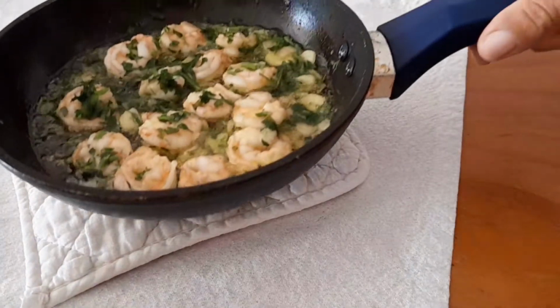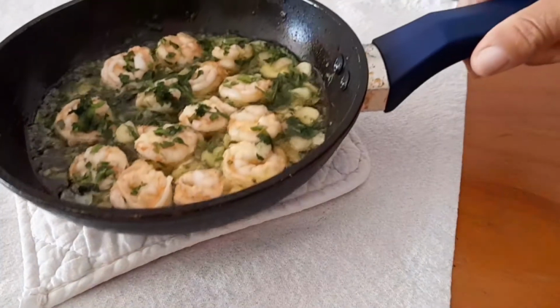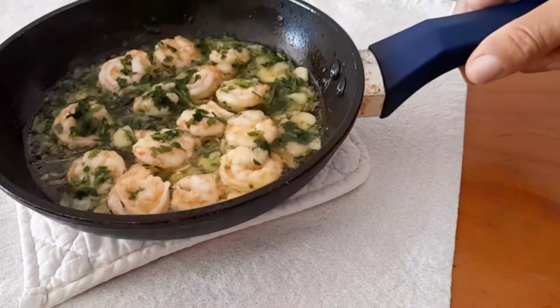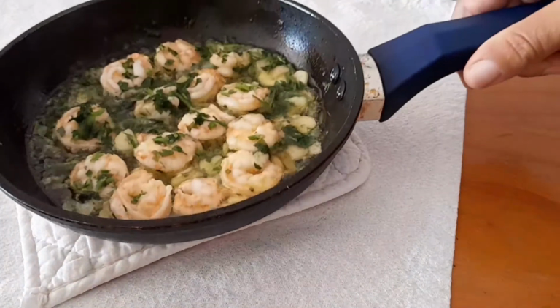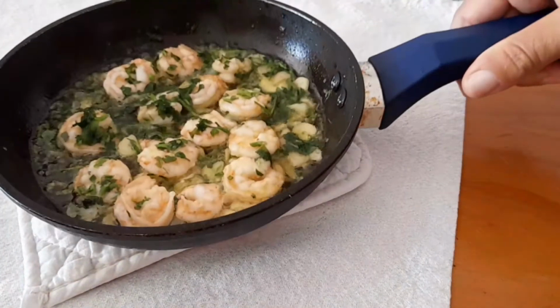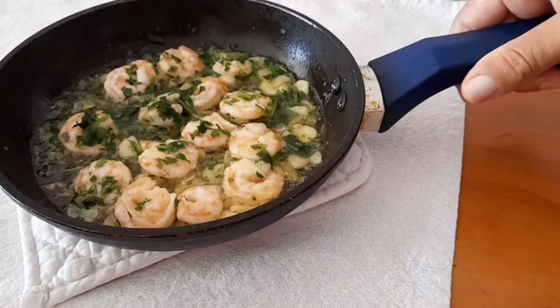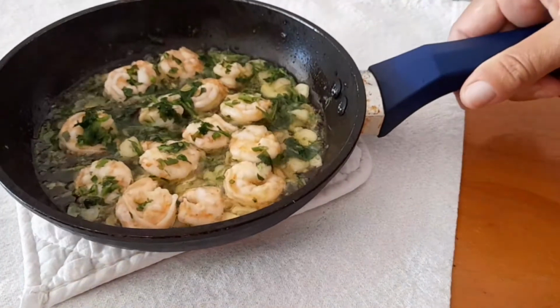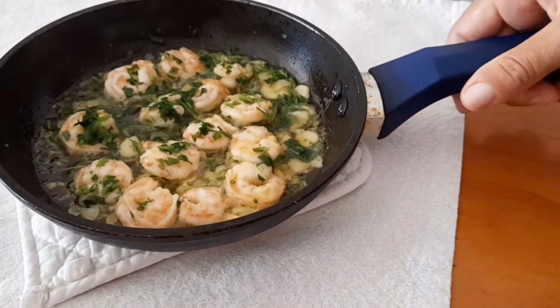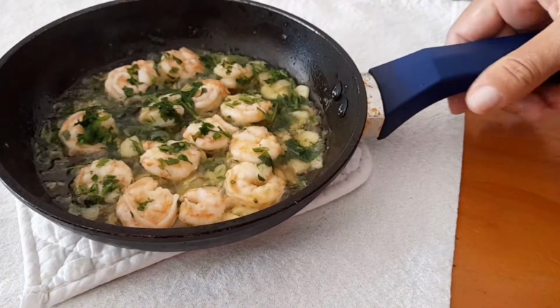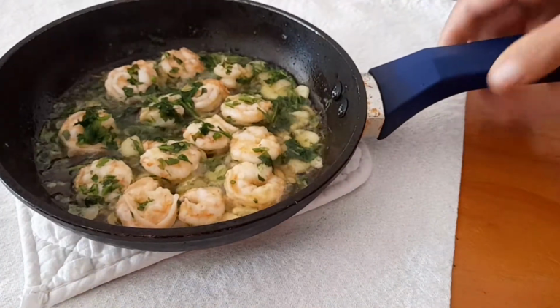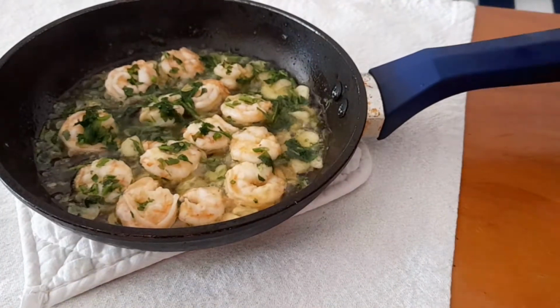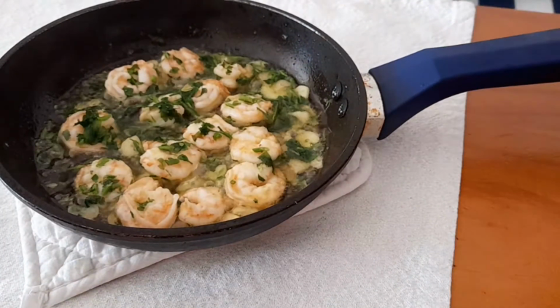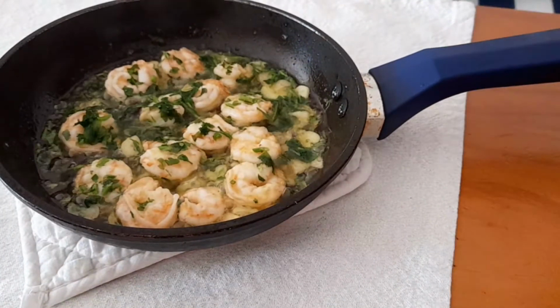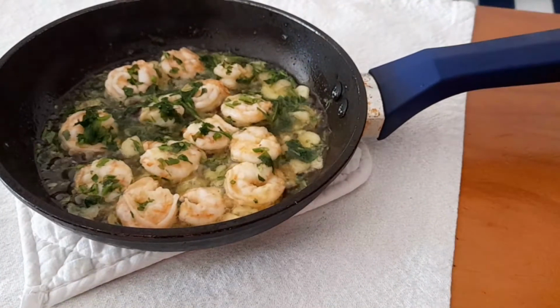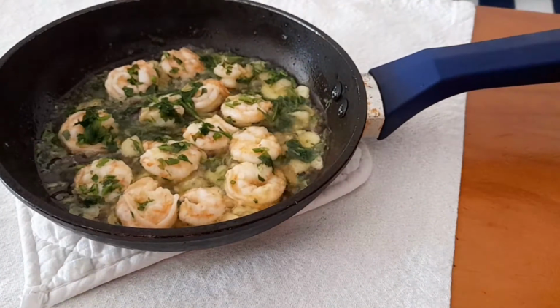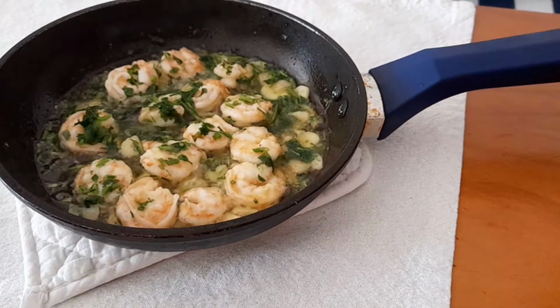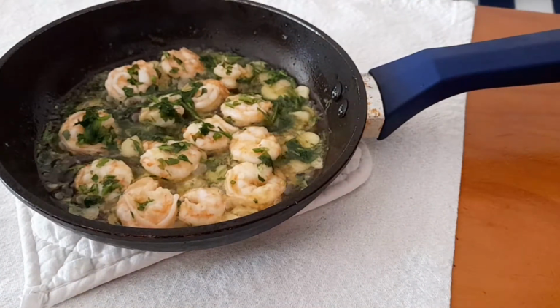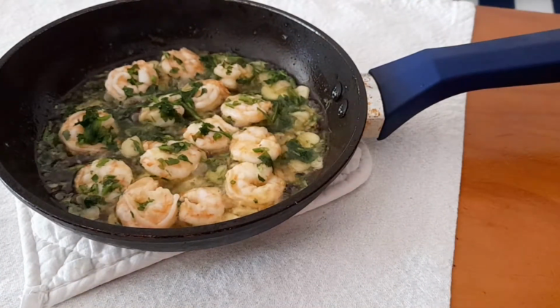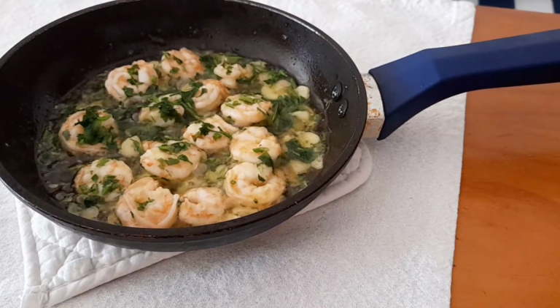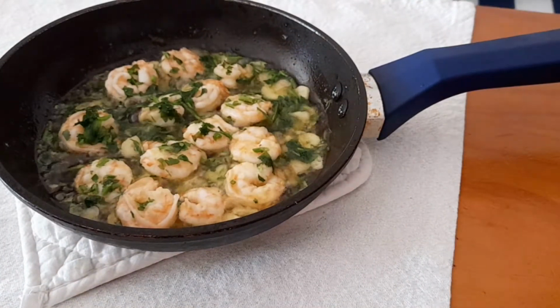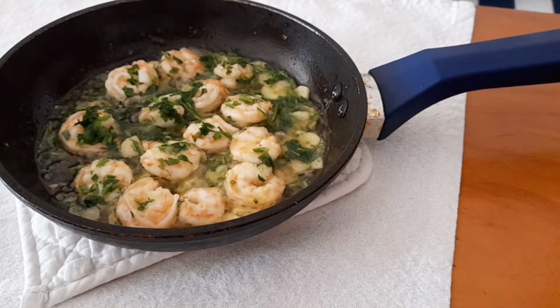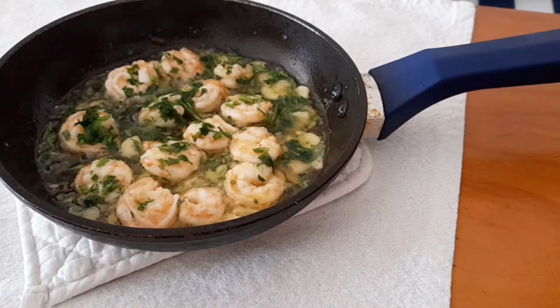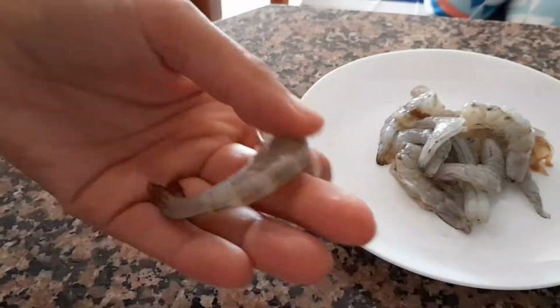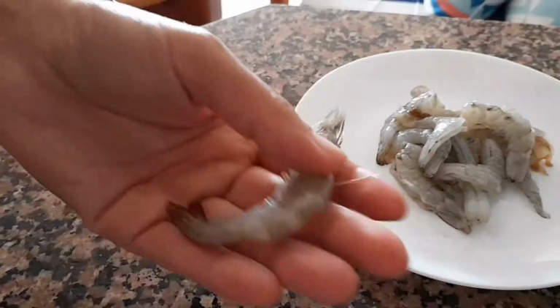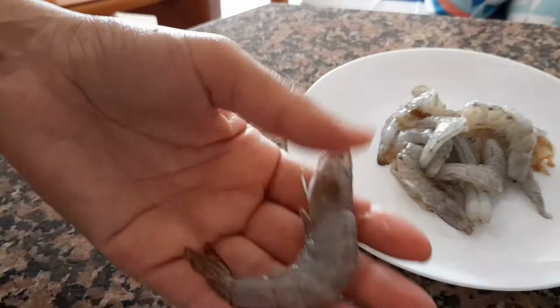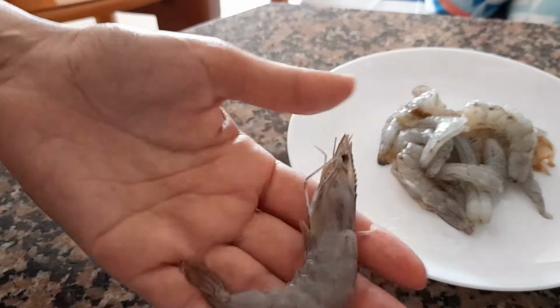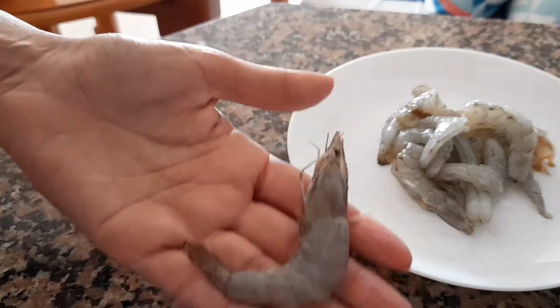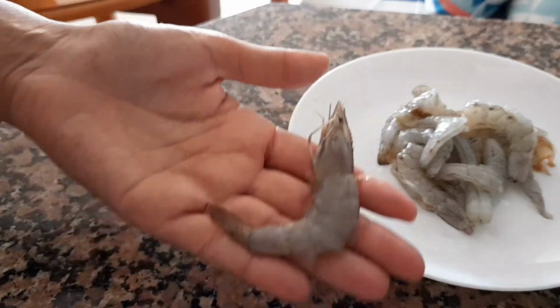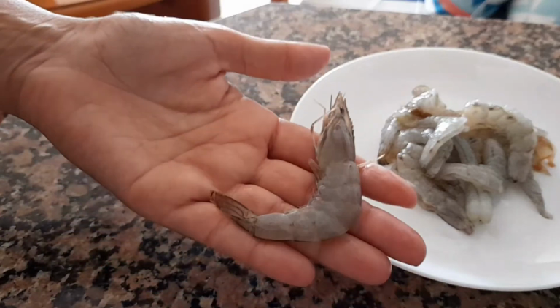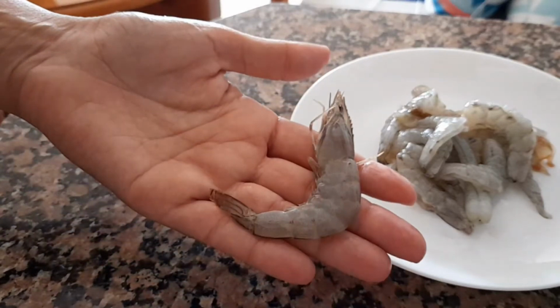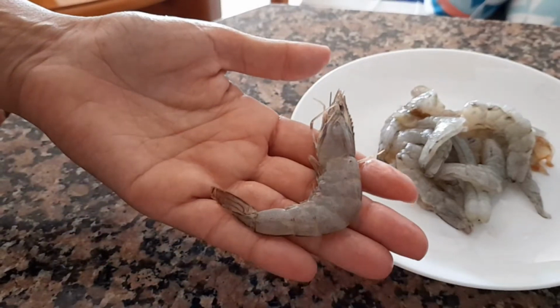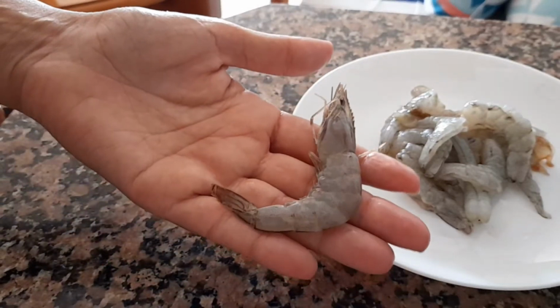Sizzling hot garlic shrimp. Oh my god, this is so delicious. You need to try this.